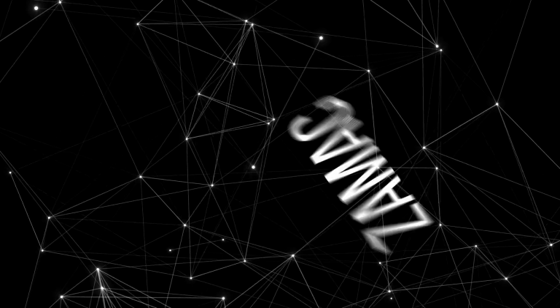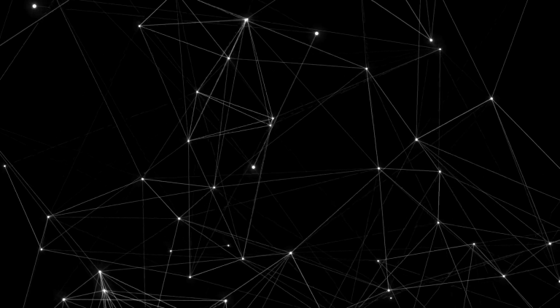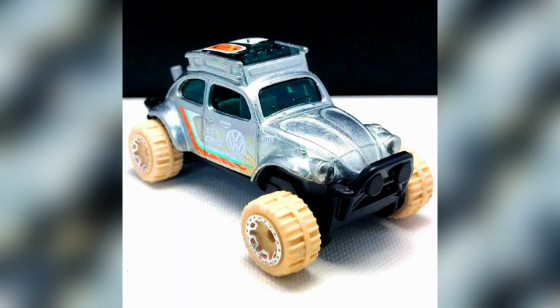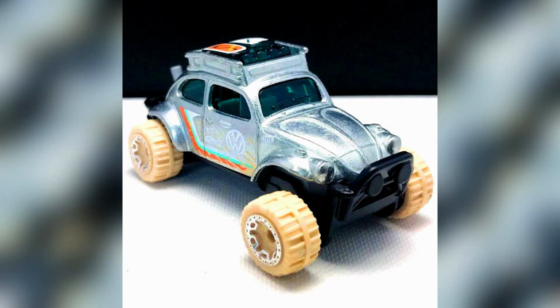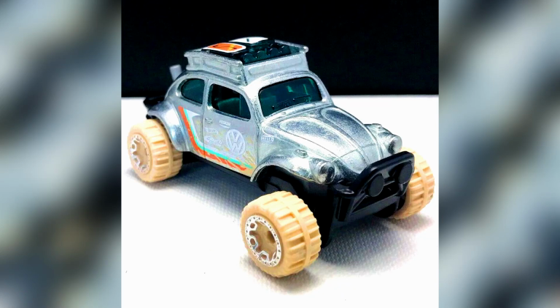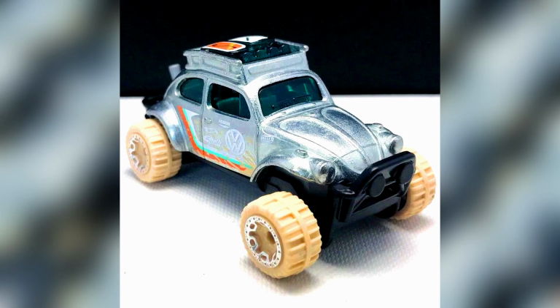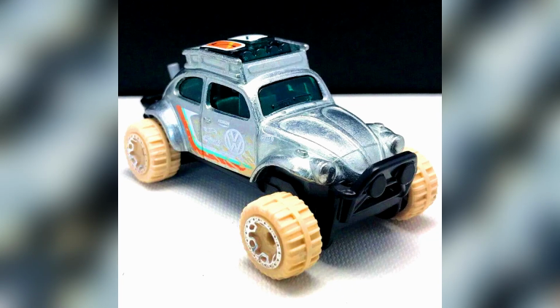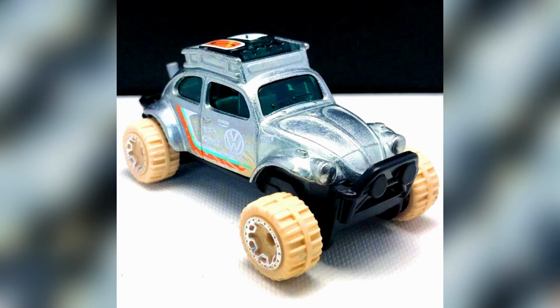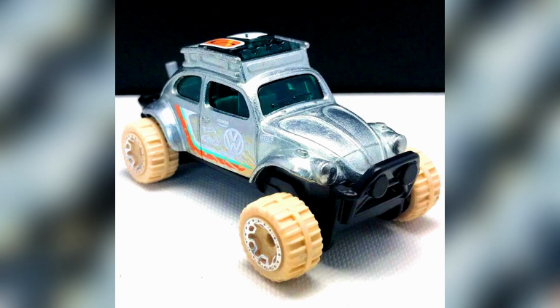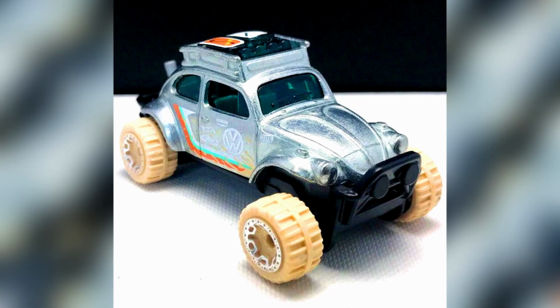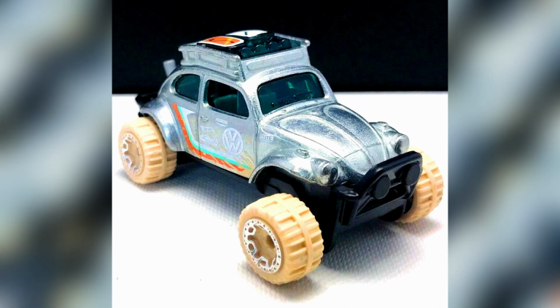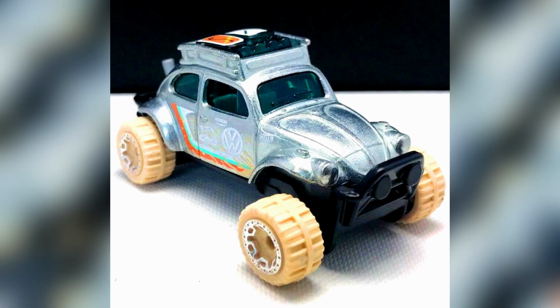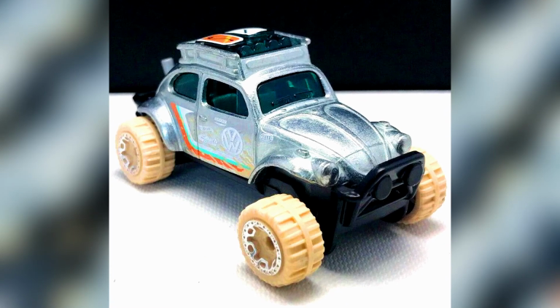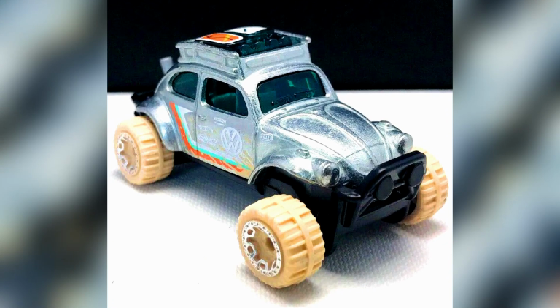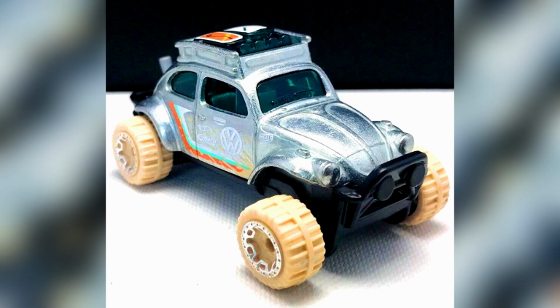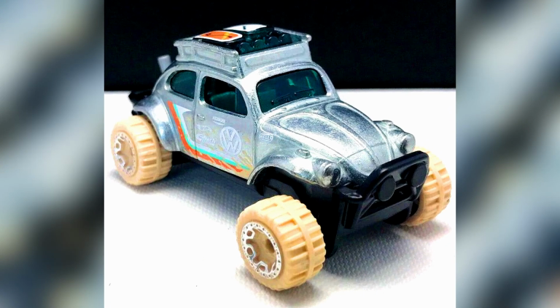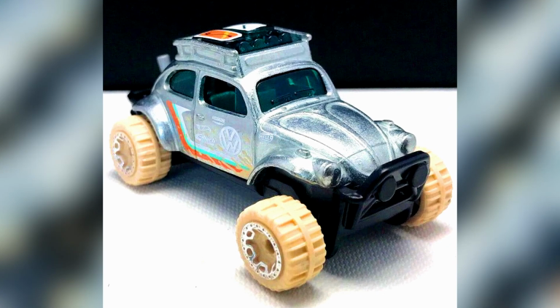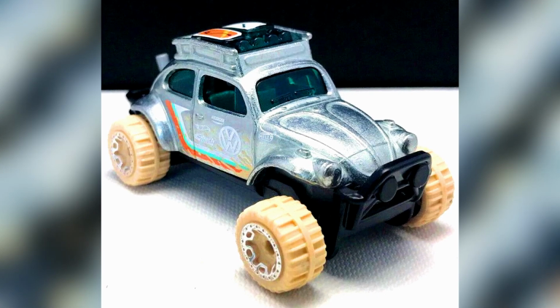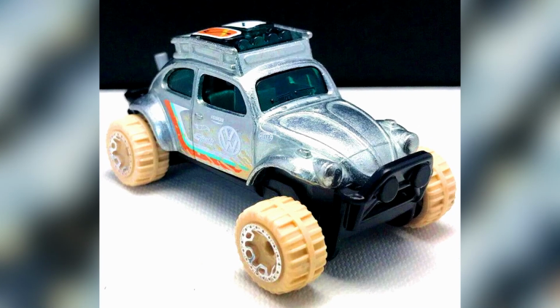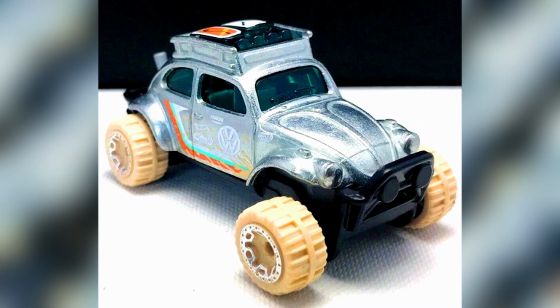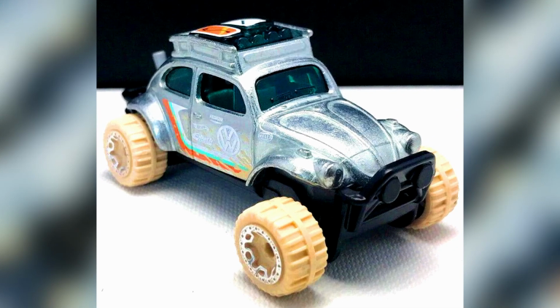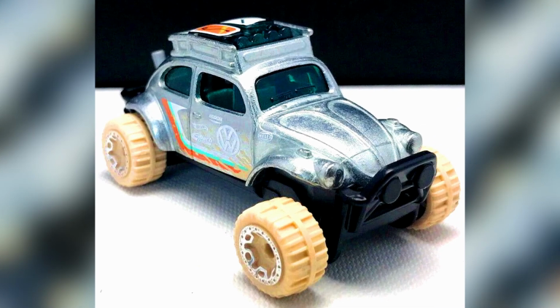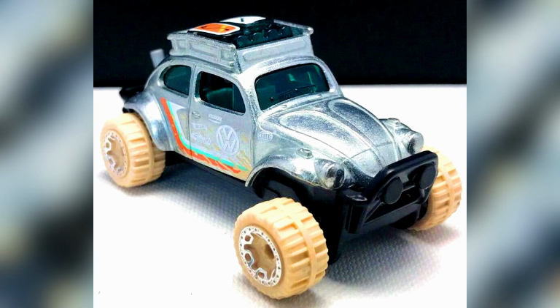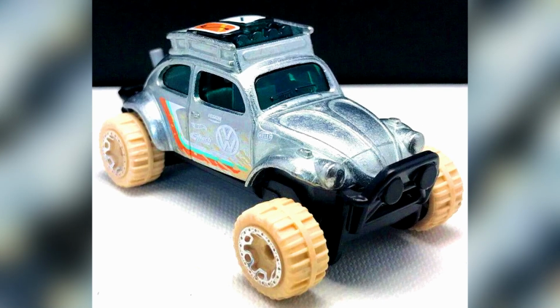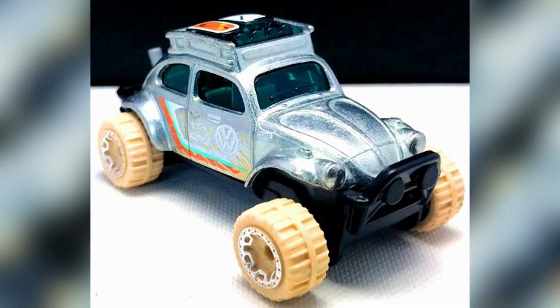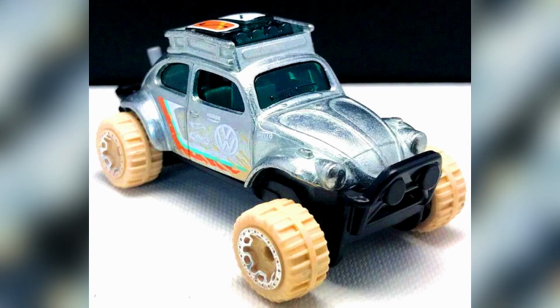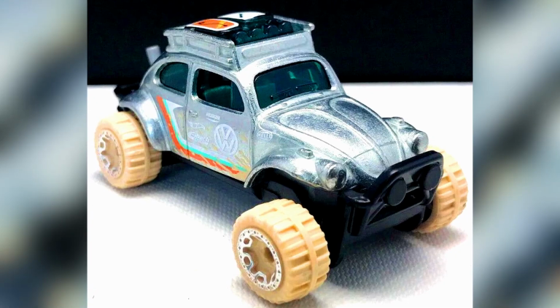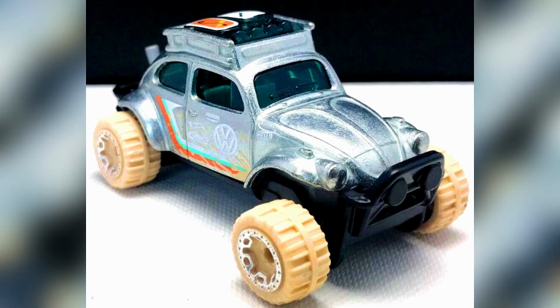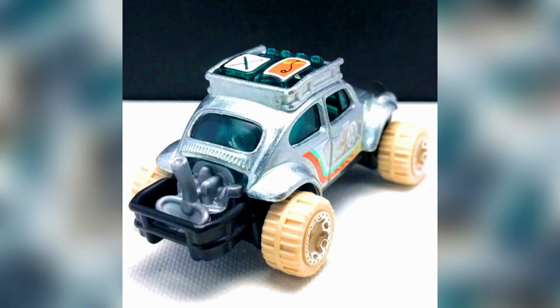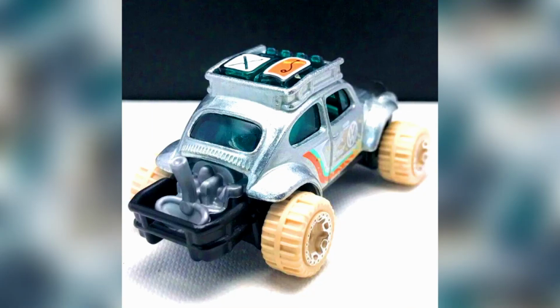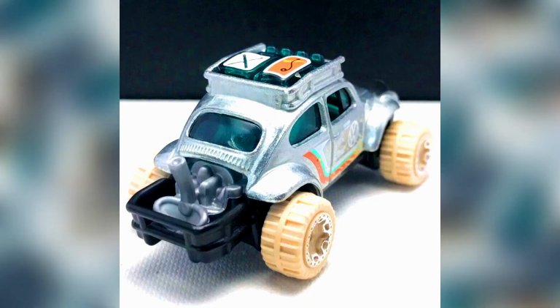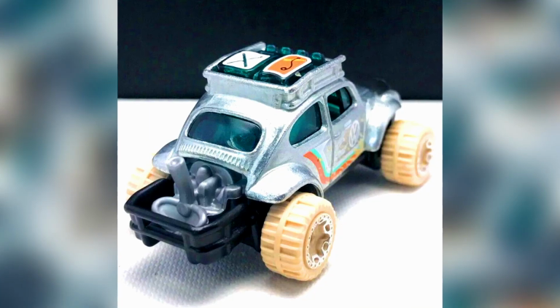The Hot Wheels Volkswagen Beetle Baja Bug in the Zamac series will be coming soon to Walmart stores.